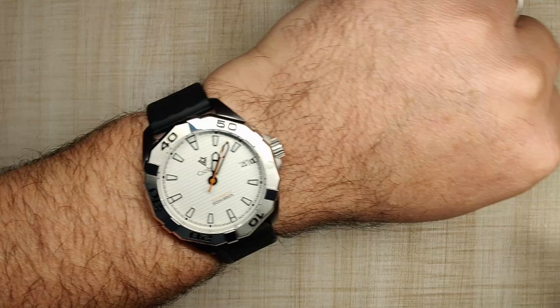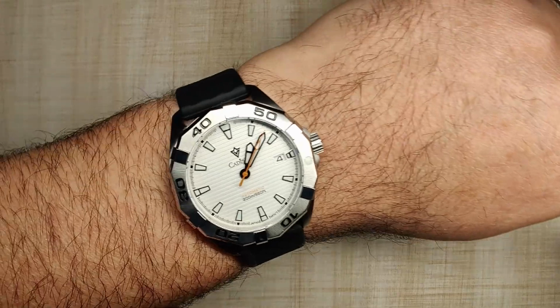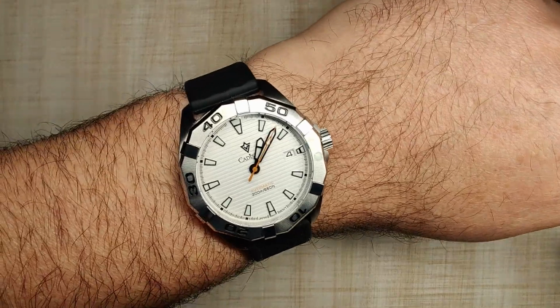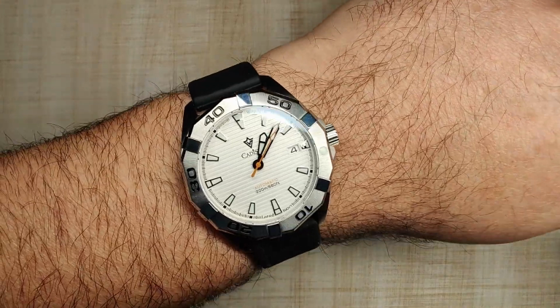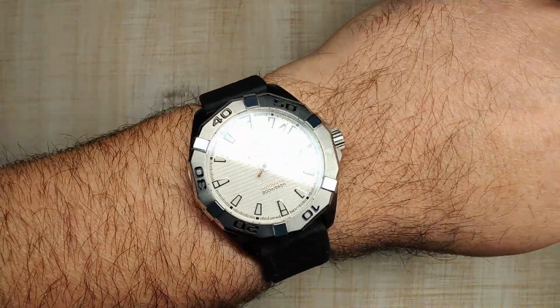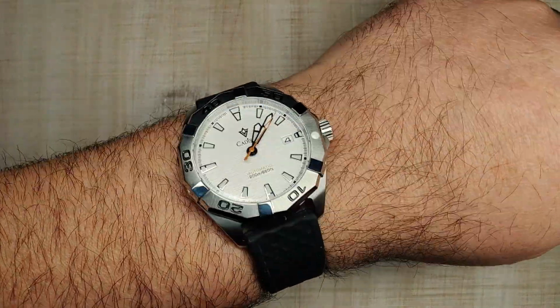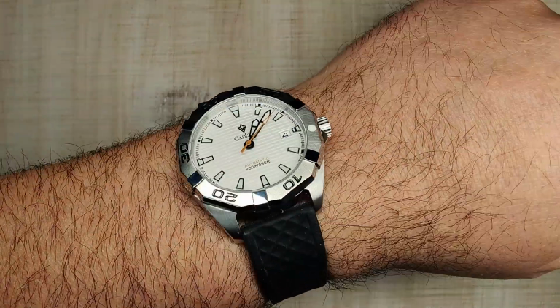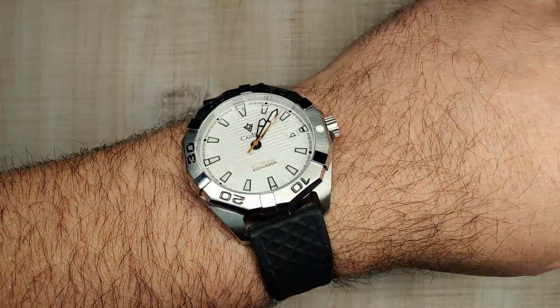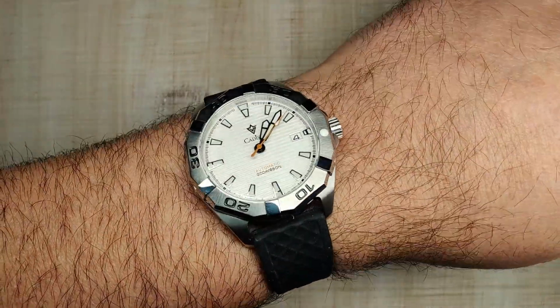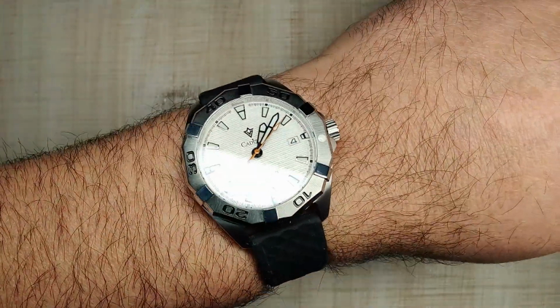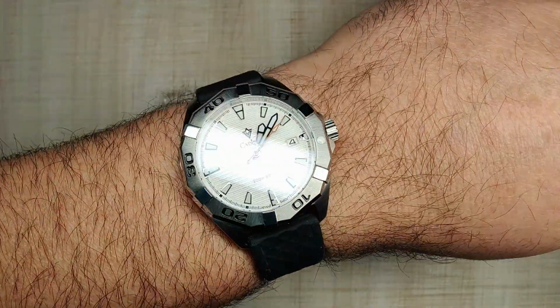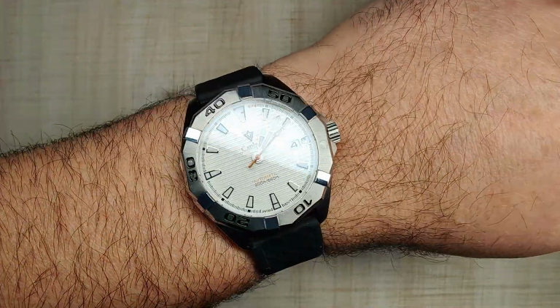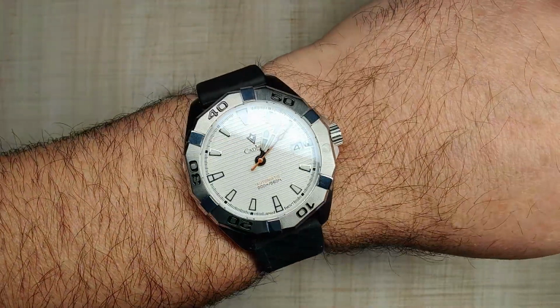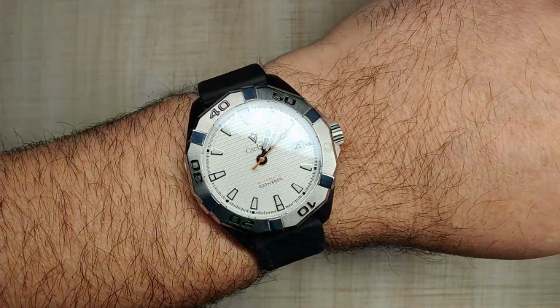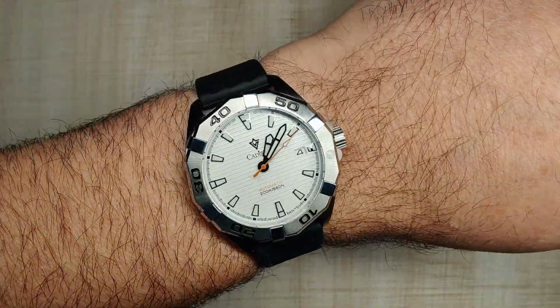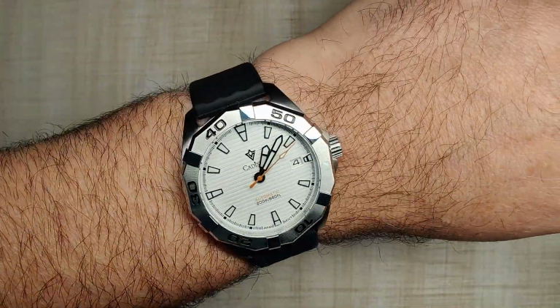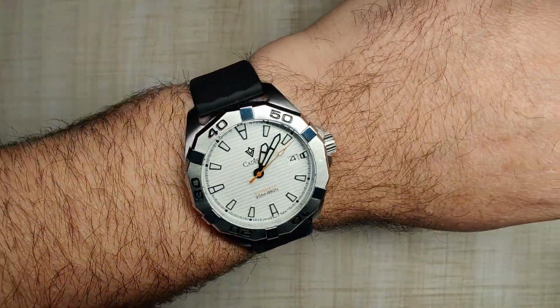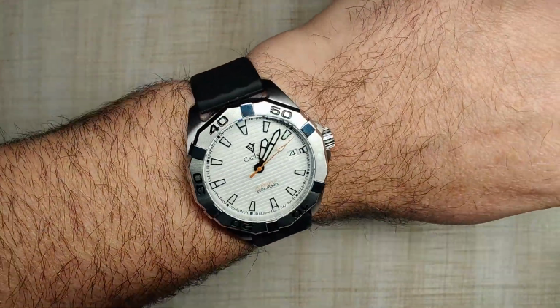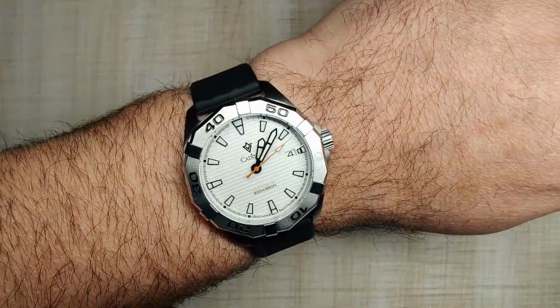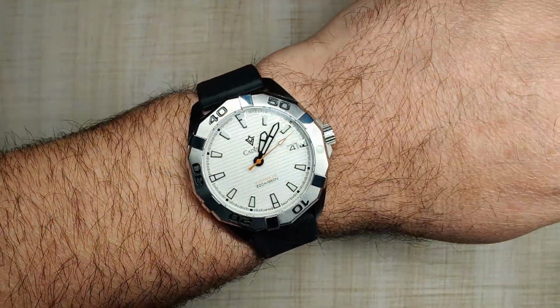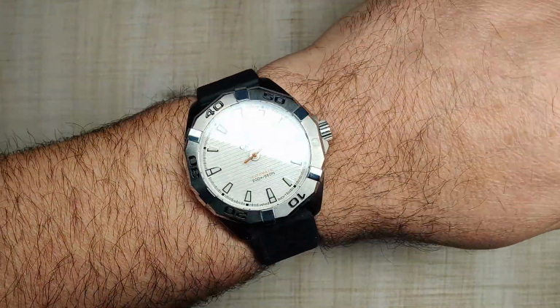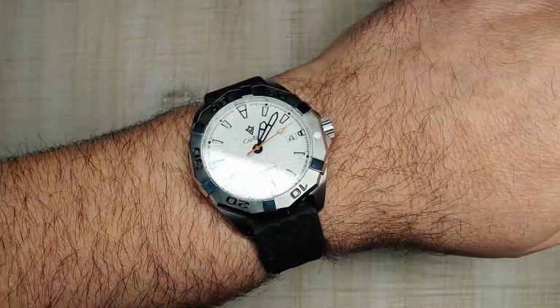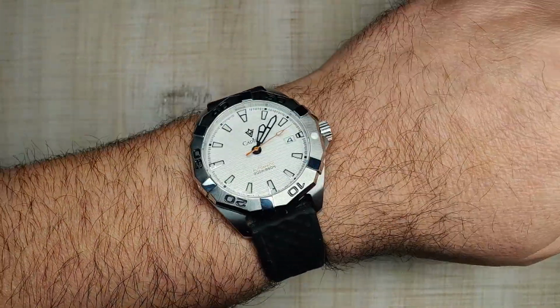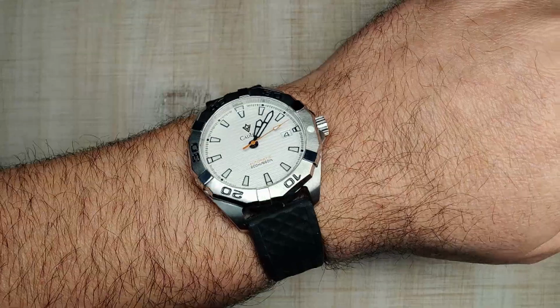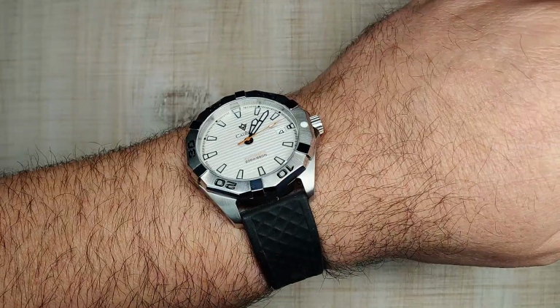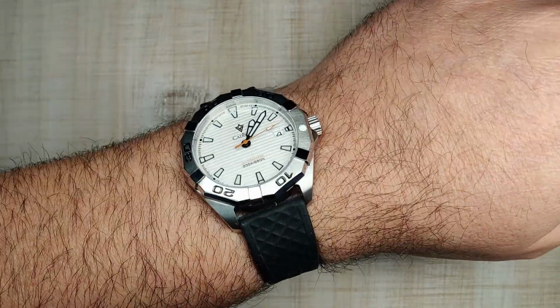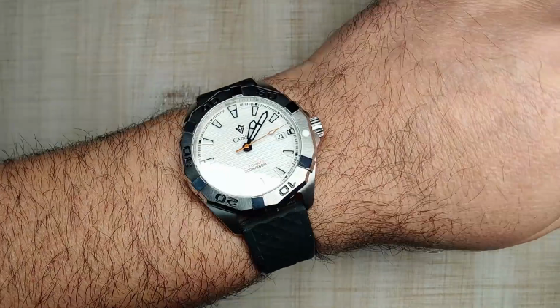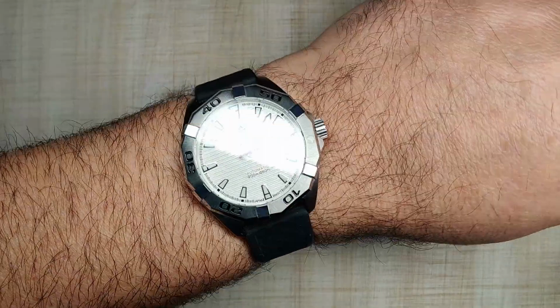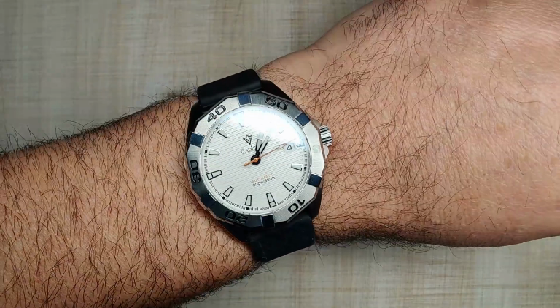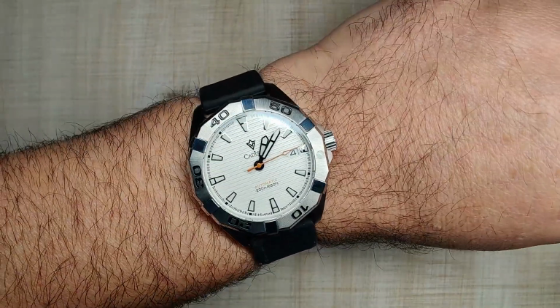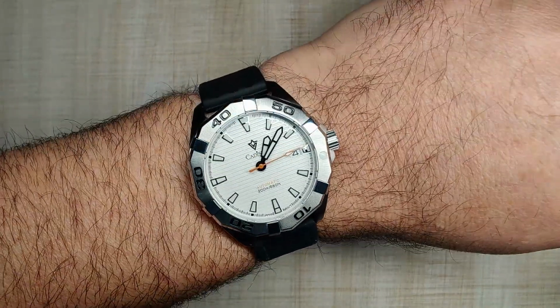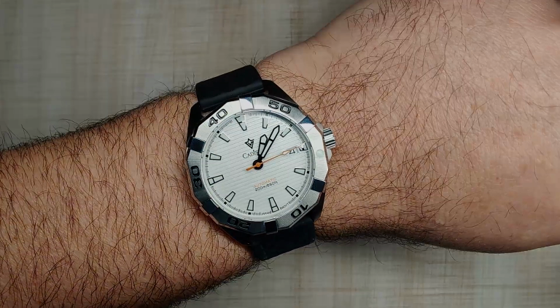I'm doing a quick wrist check today. I just got this one in the other day — Cadison sent this one over for a review, and this will be on the channel very soon.